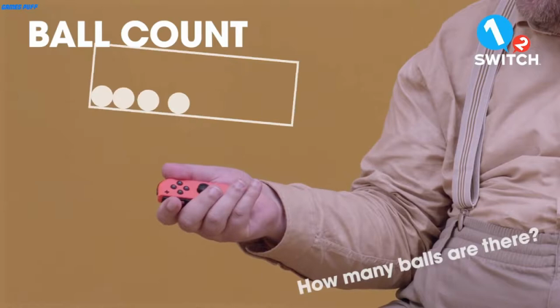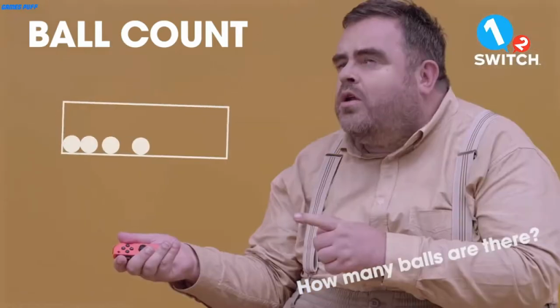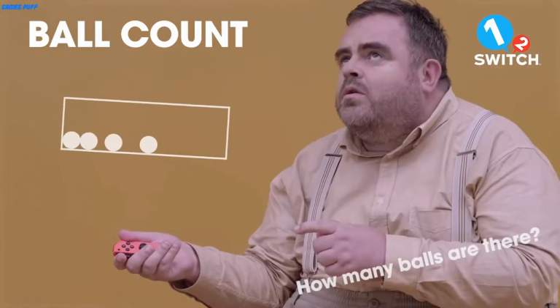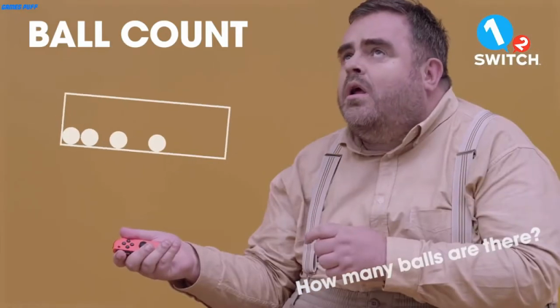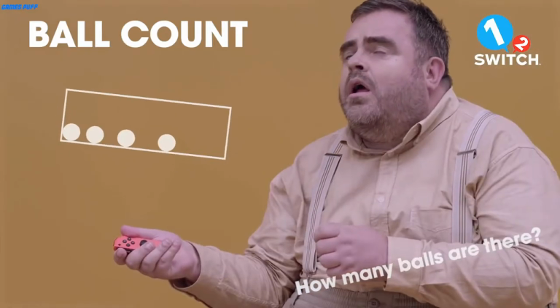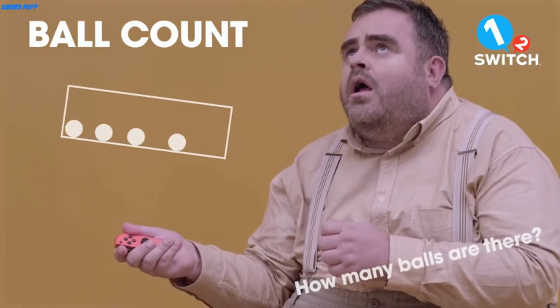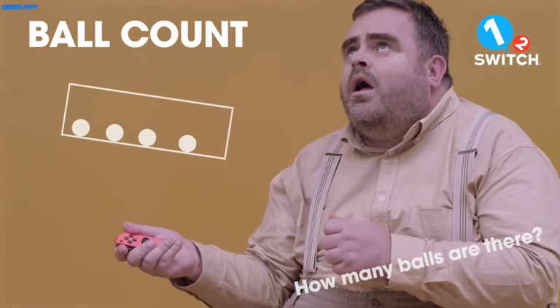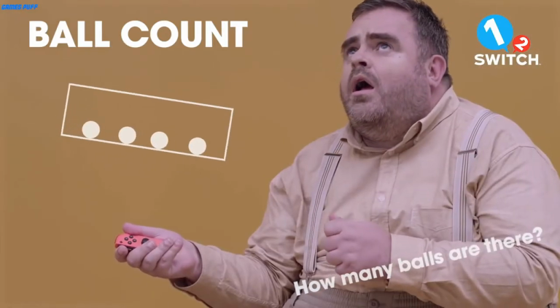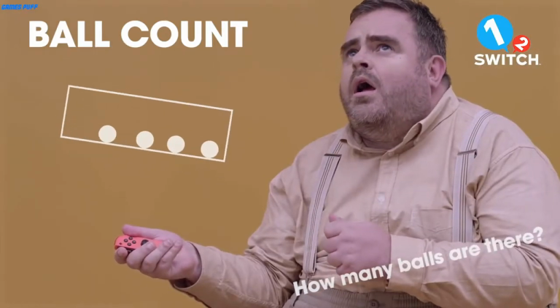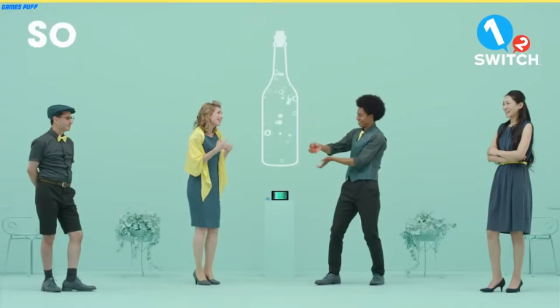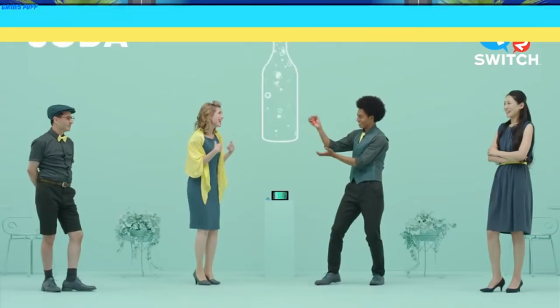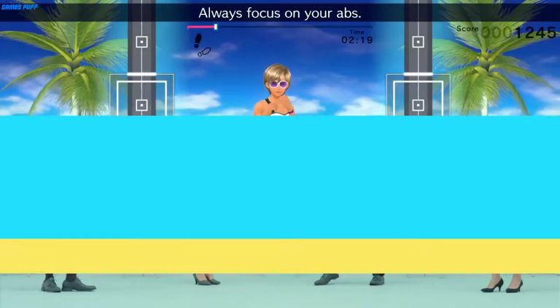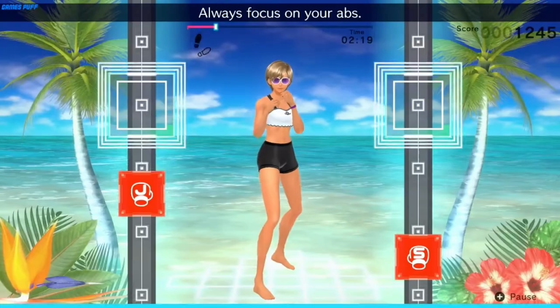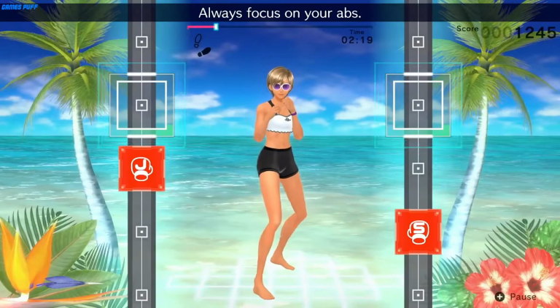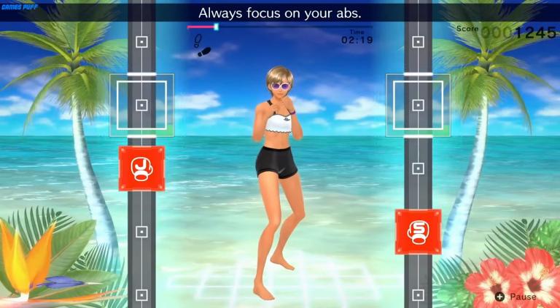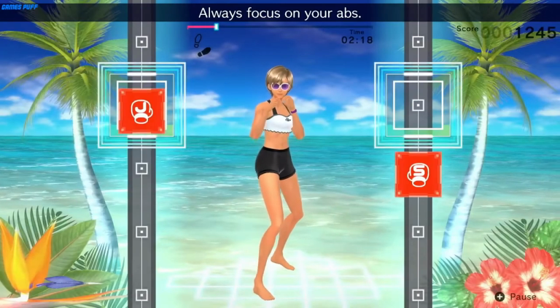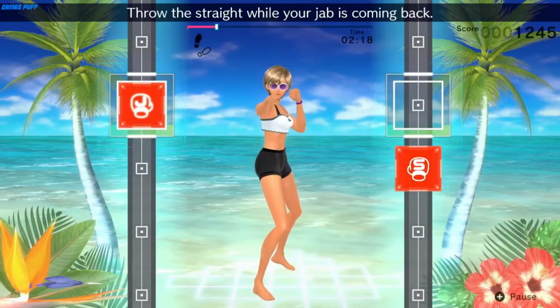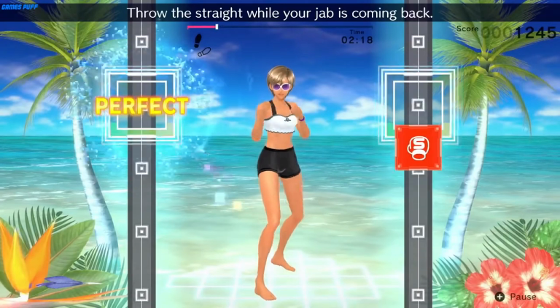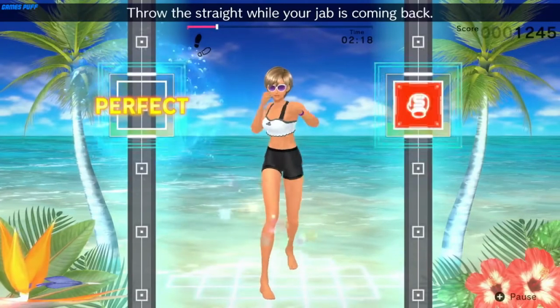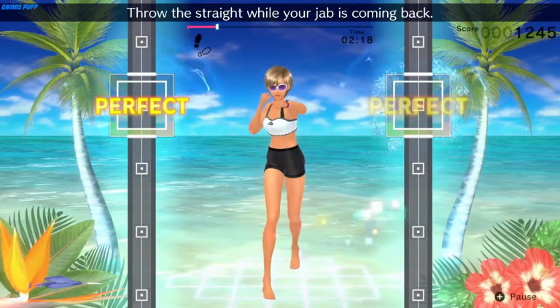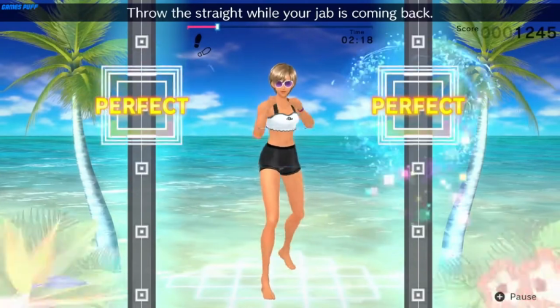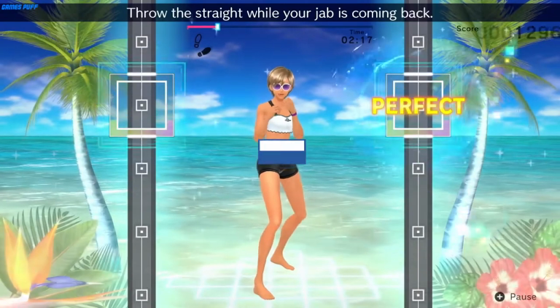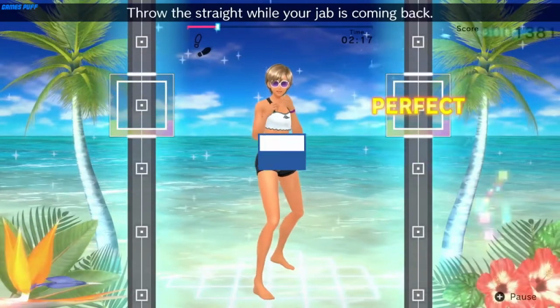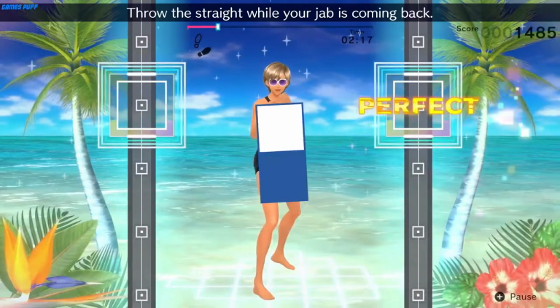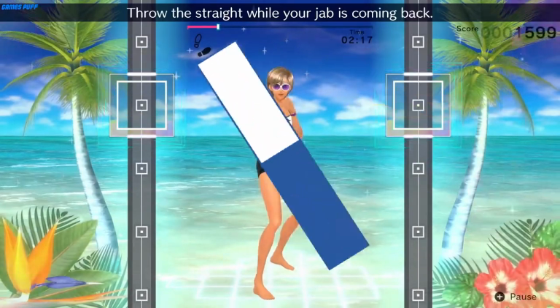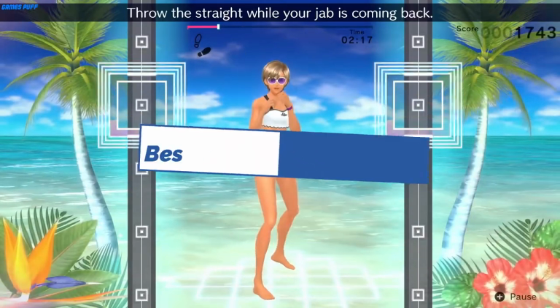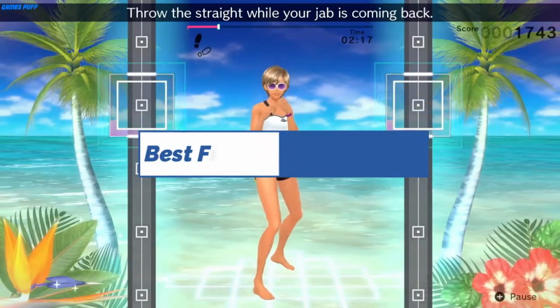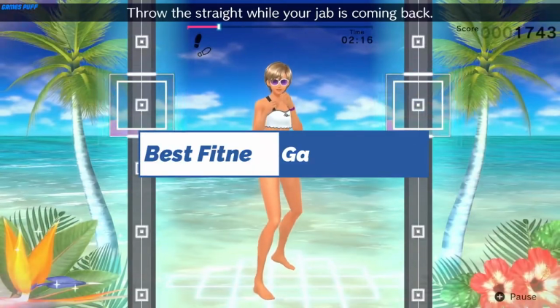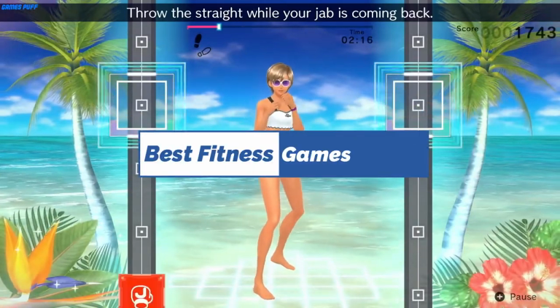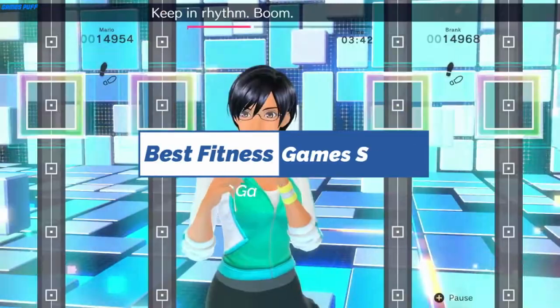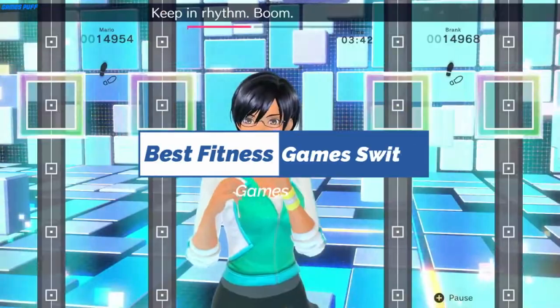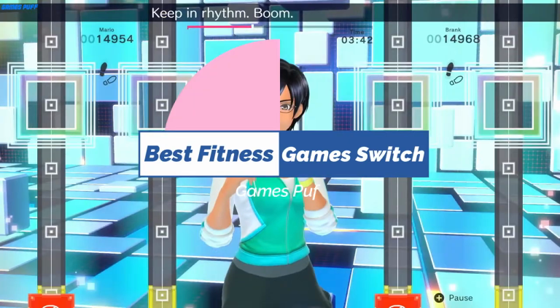To help you get started on your fitness journey, let's look at the 10 best fitness games for Nintendo Switch.